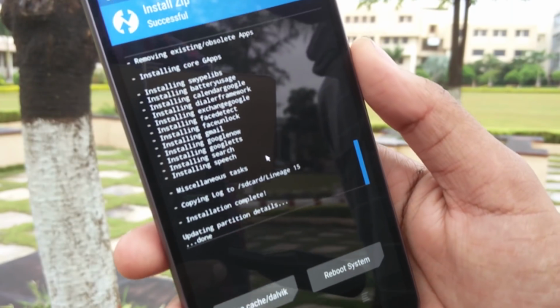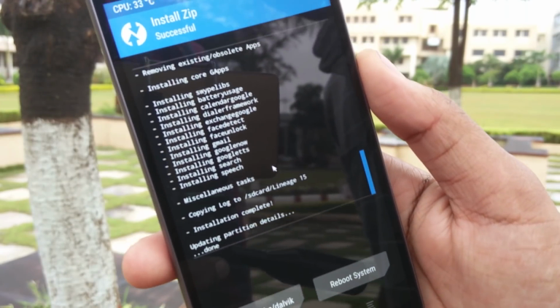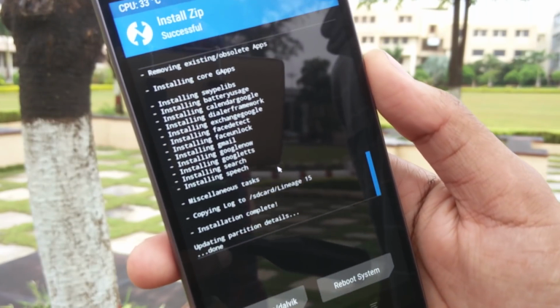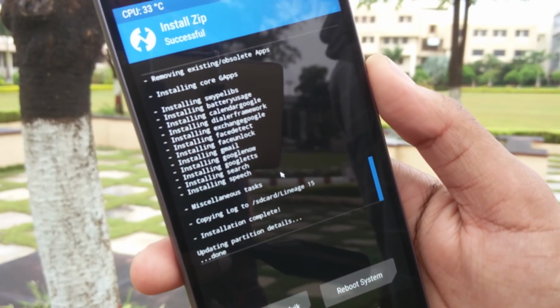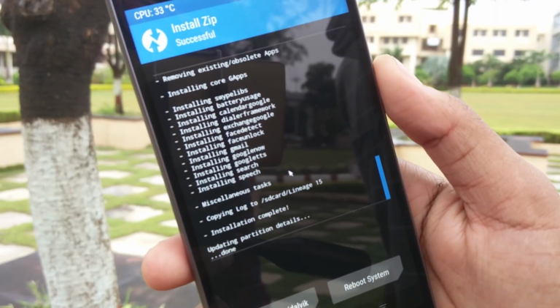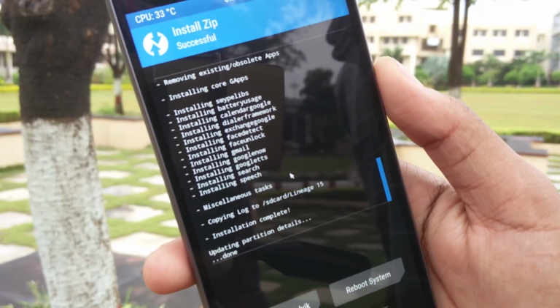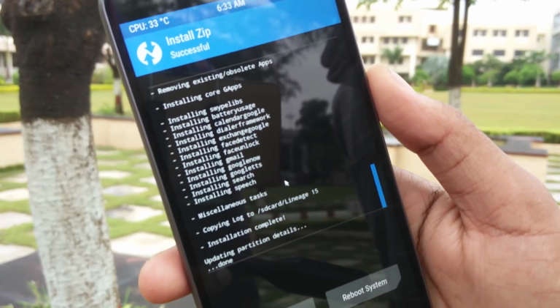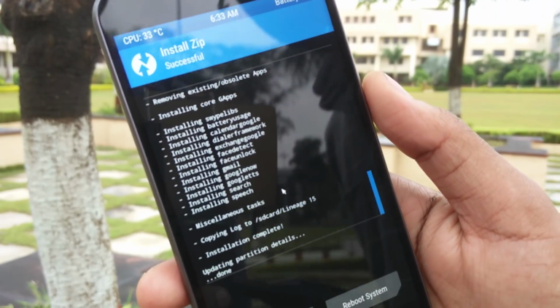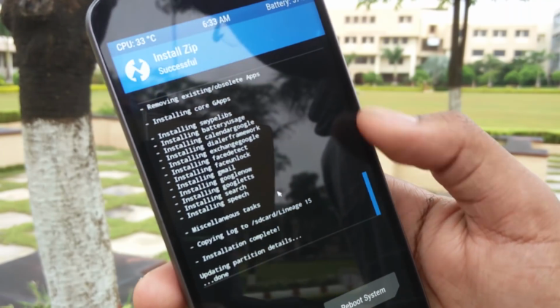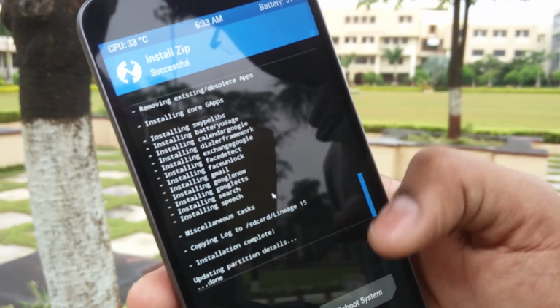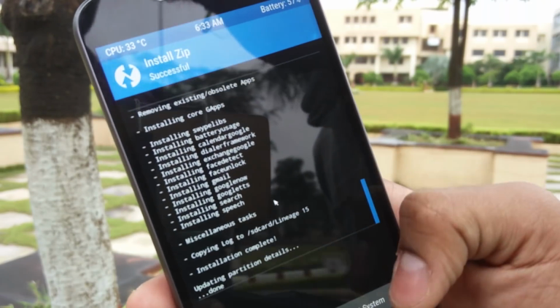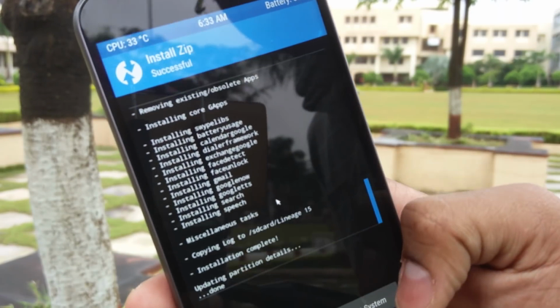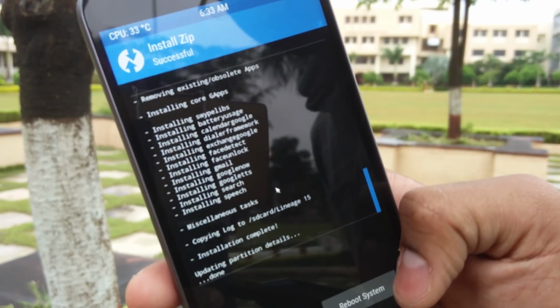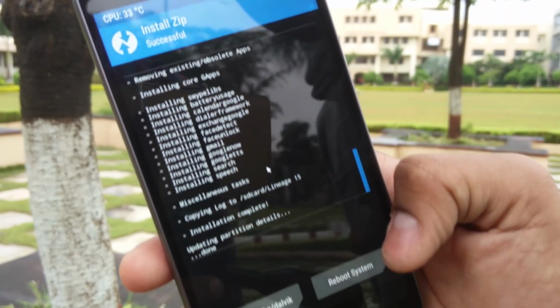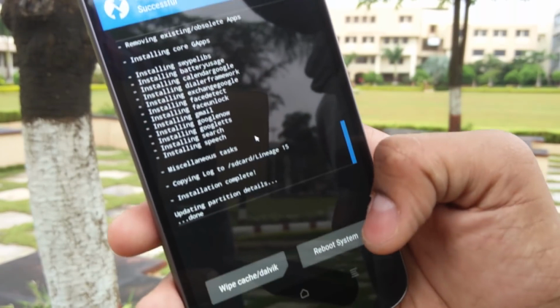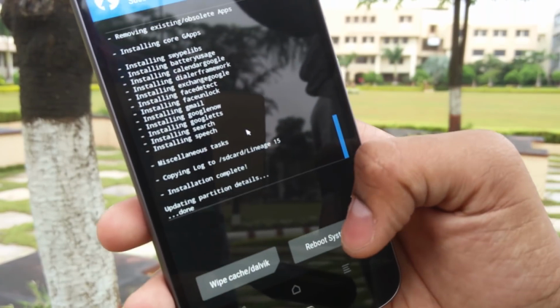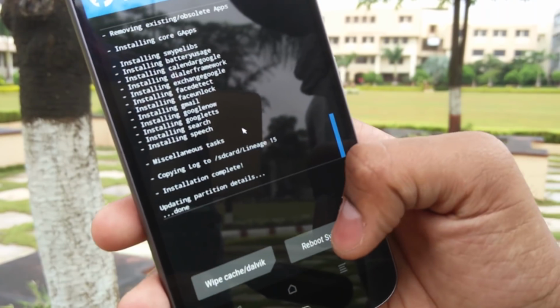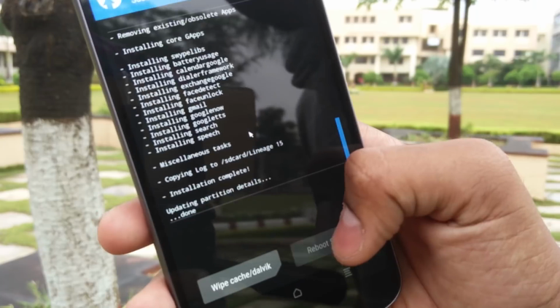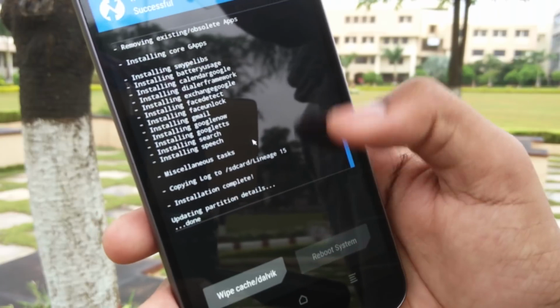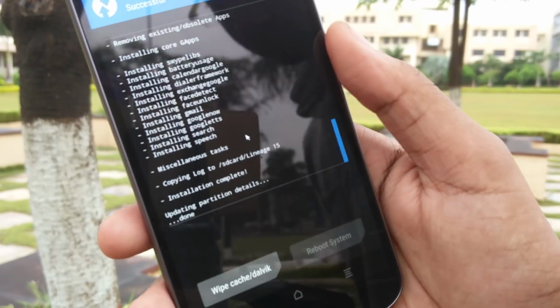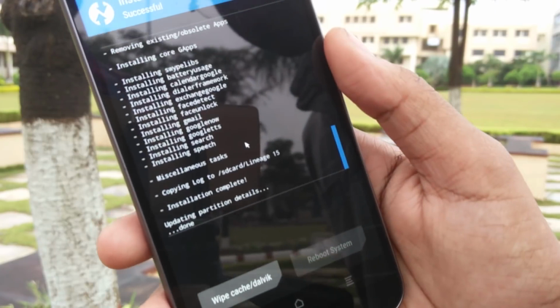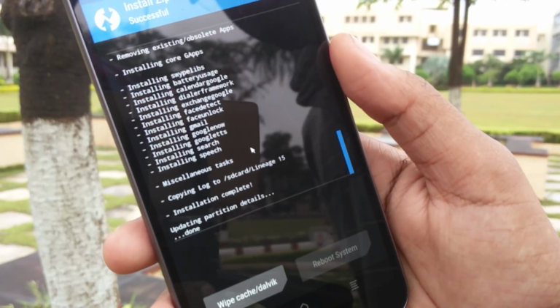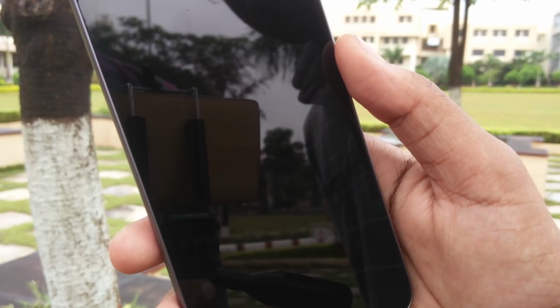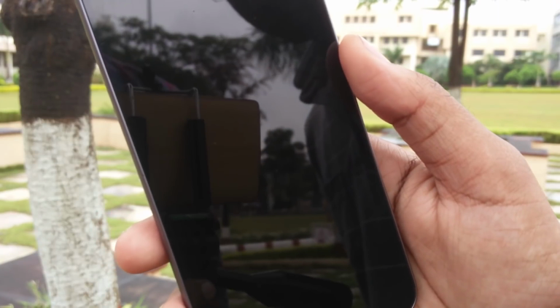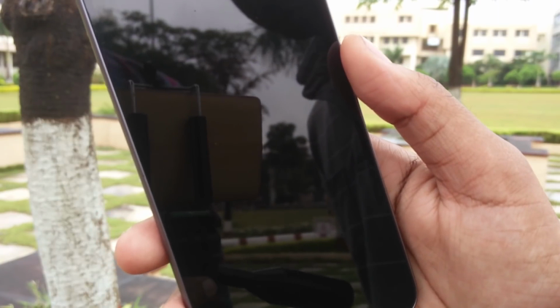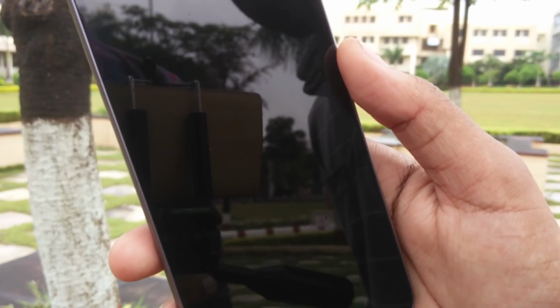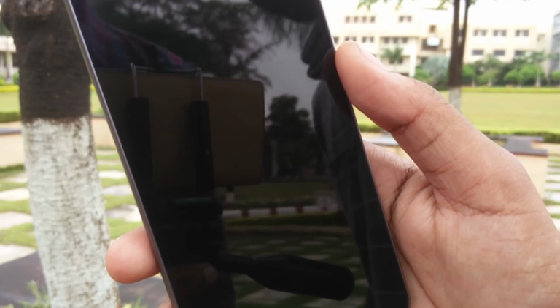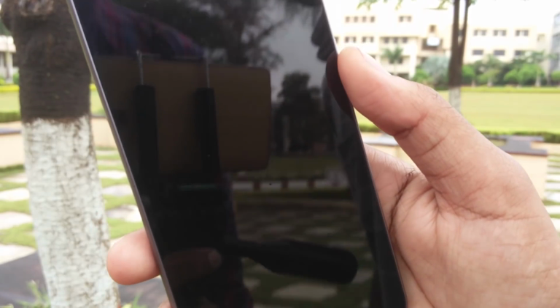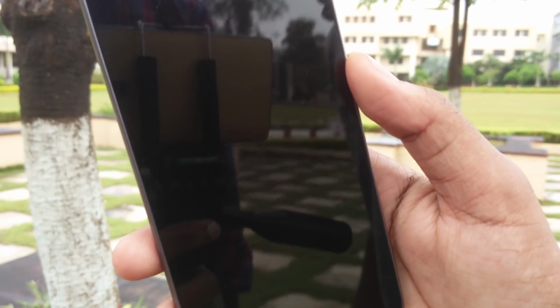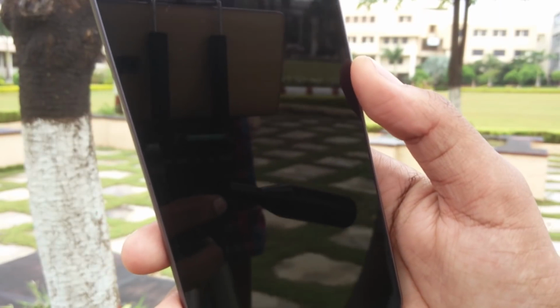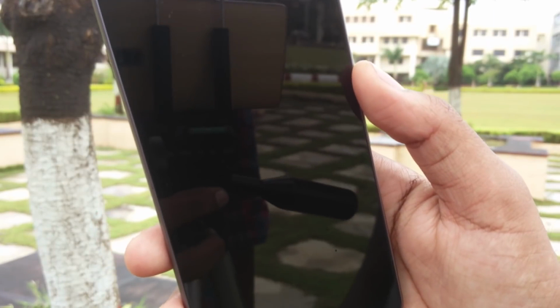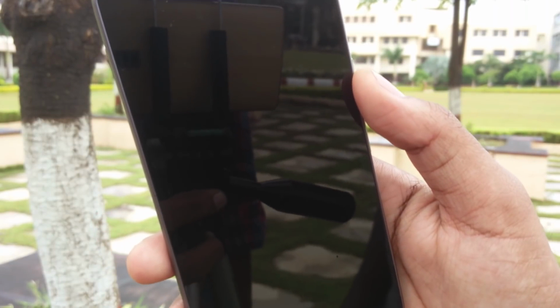After the successful installation, just reboot the system. It will take around 5 to 10 minutes for the first boot, so be patient.